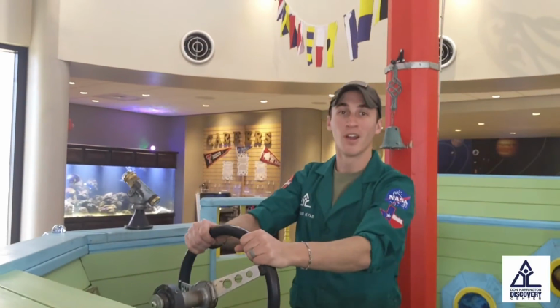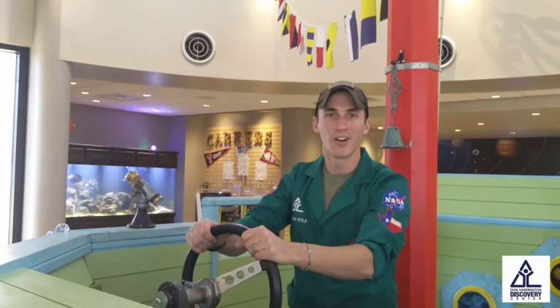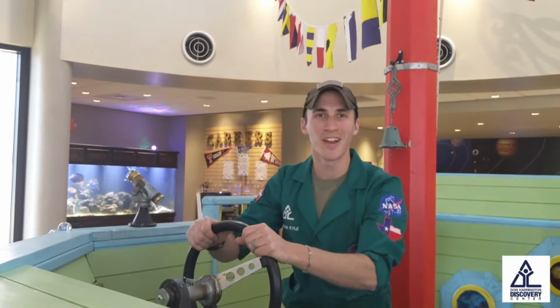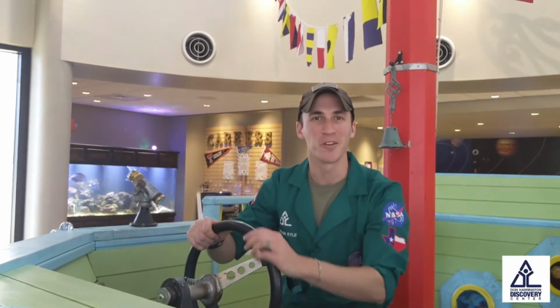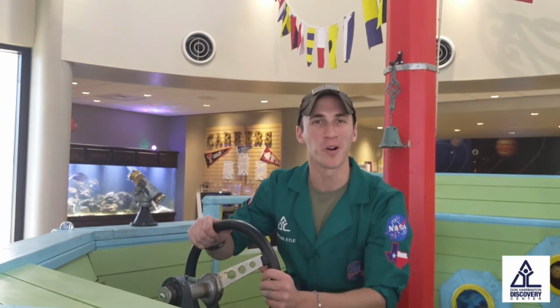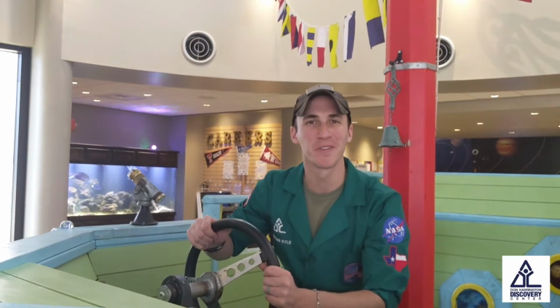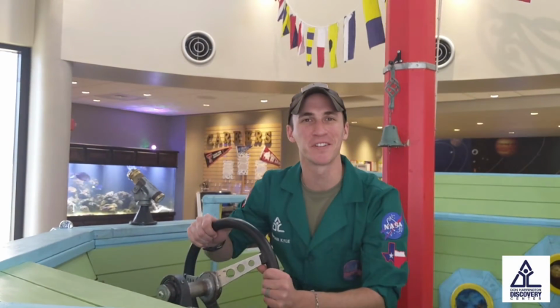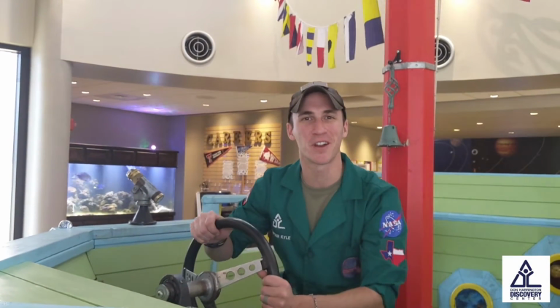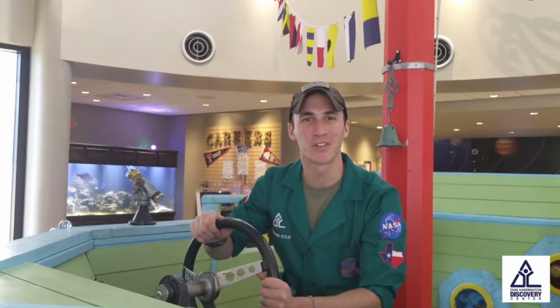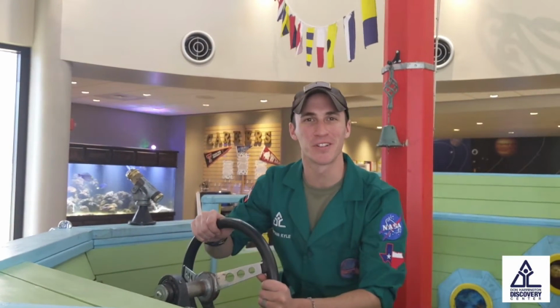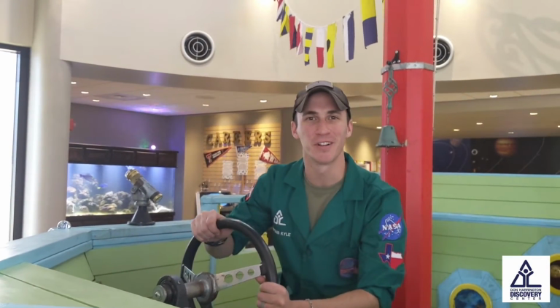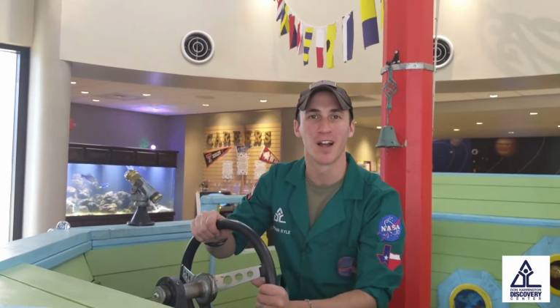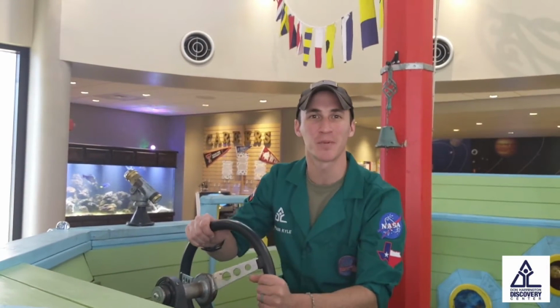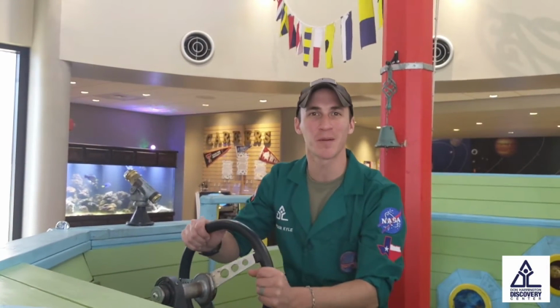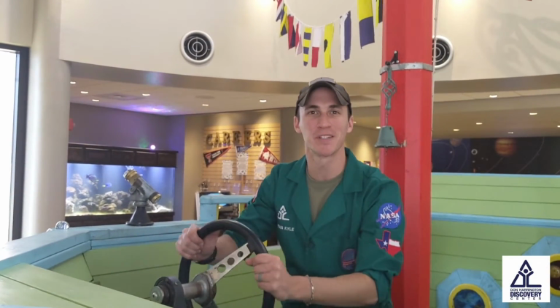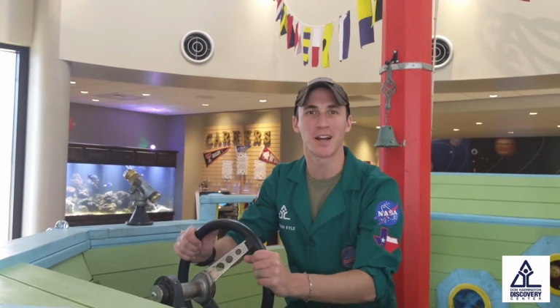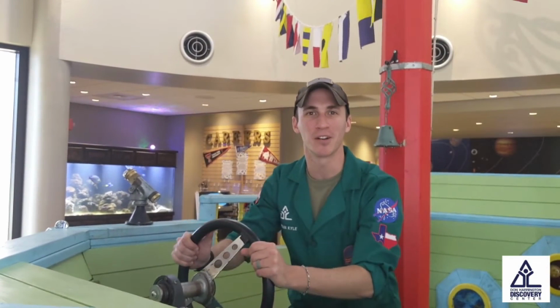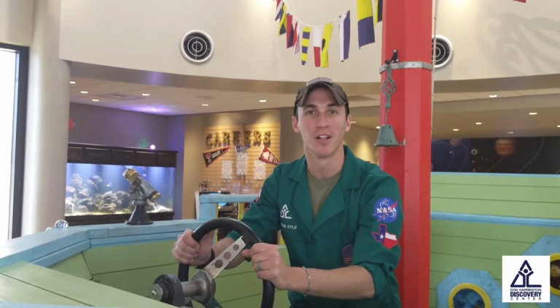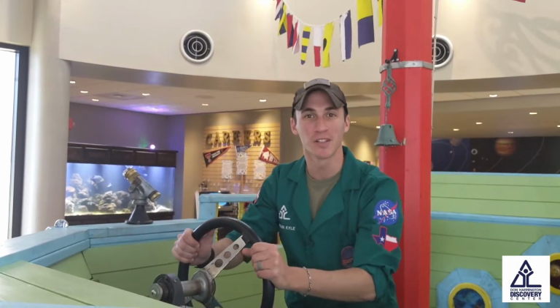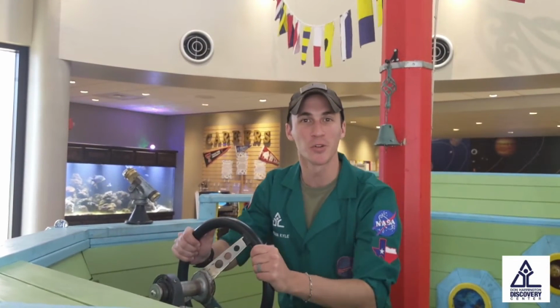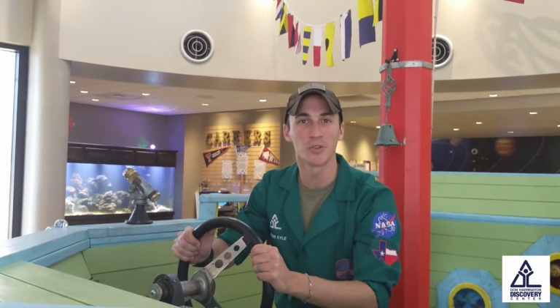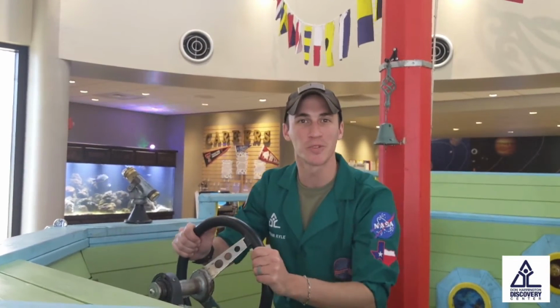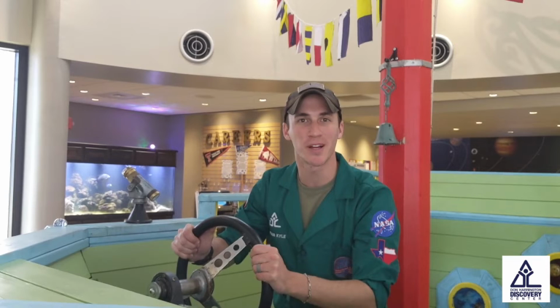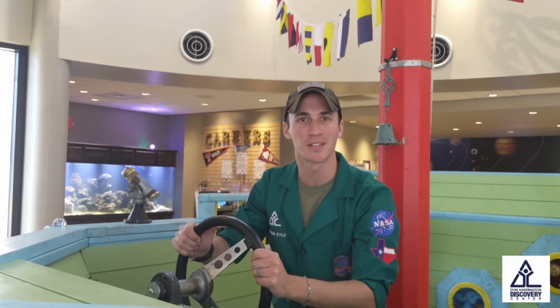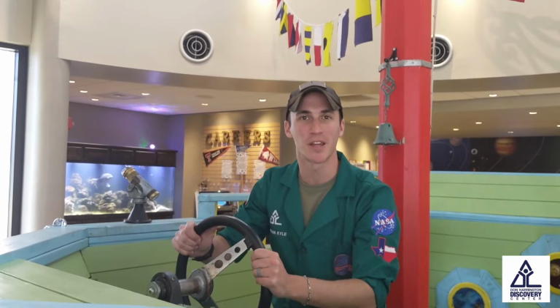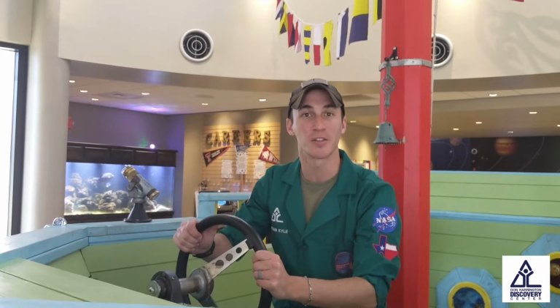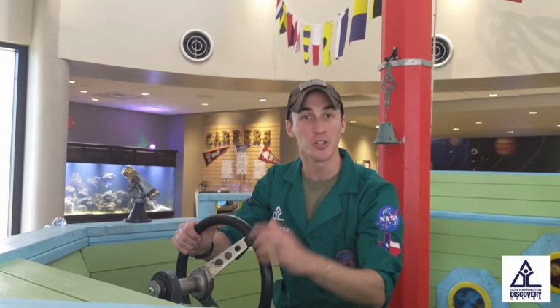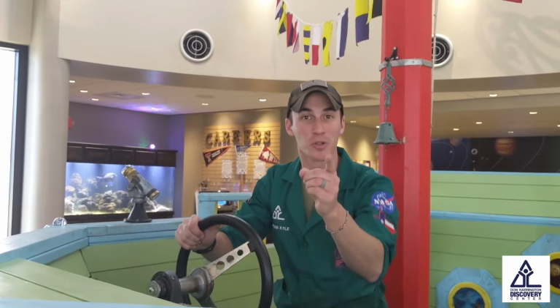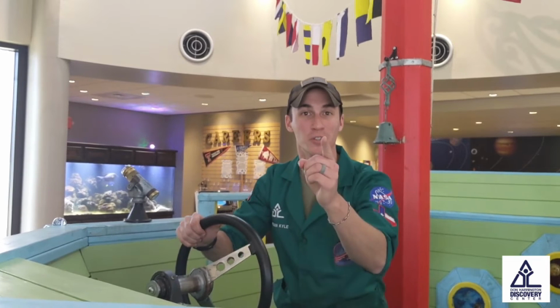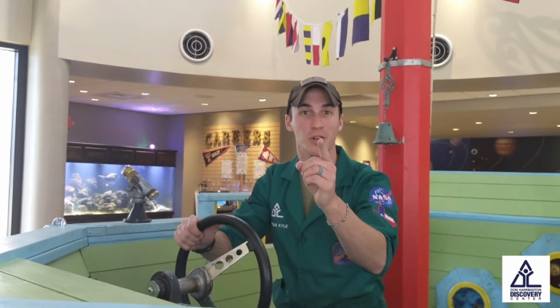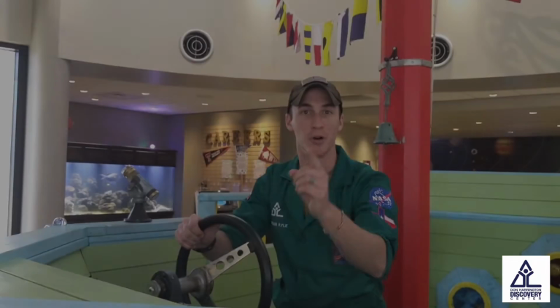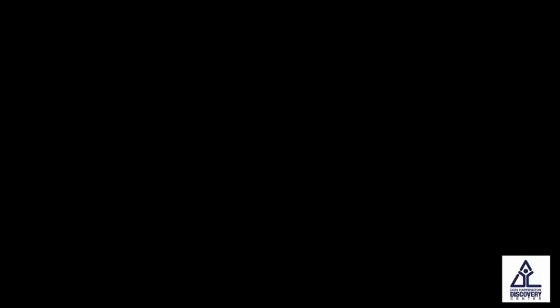Hey, welcome to the Discovery Center. I'm Captain Kyle. Let's go do some science together that you can do at home.